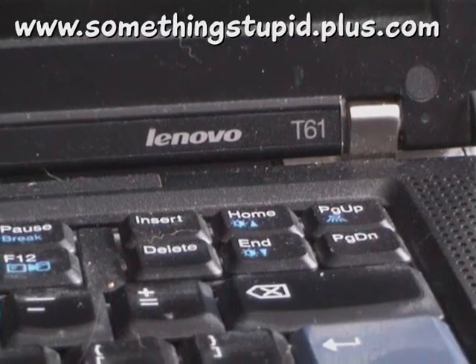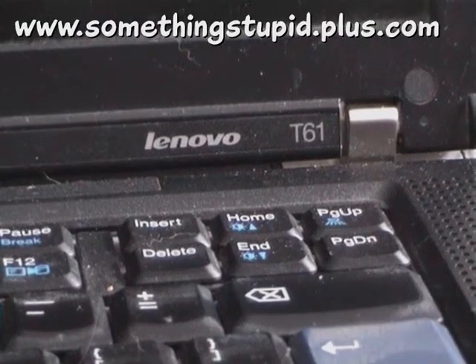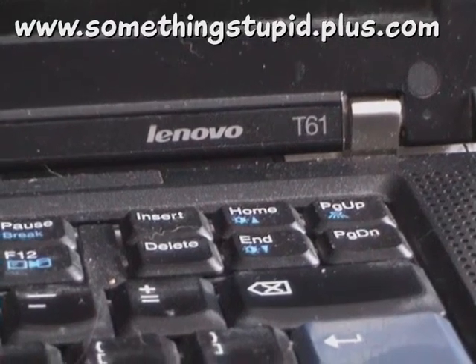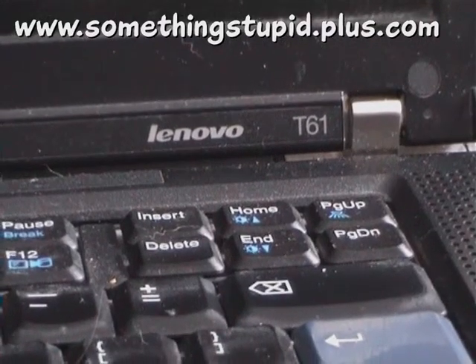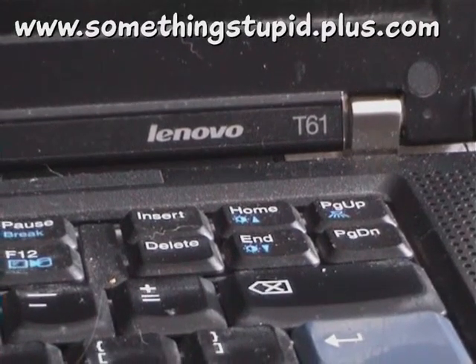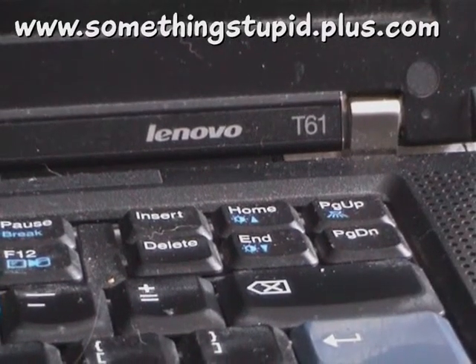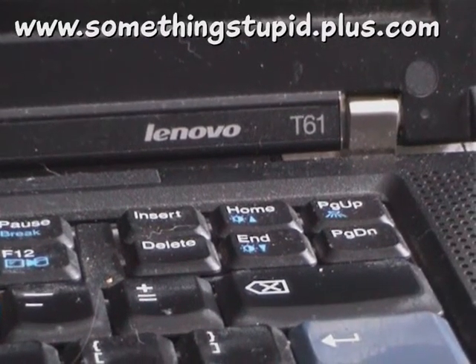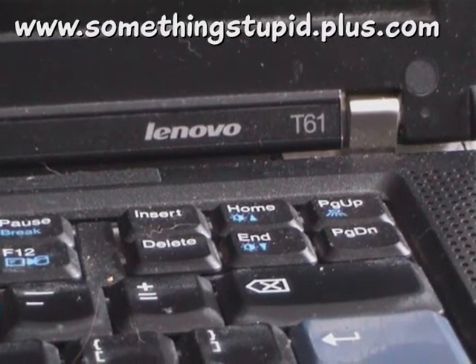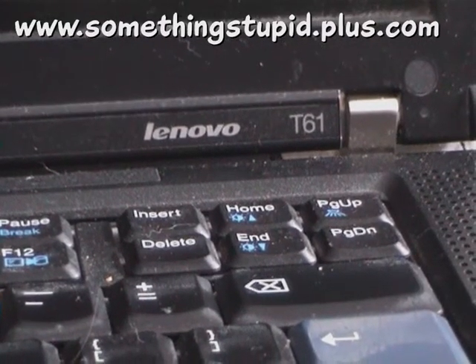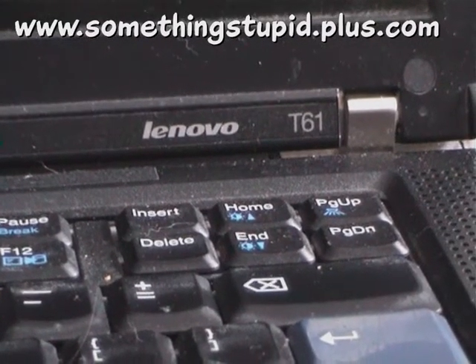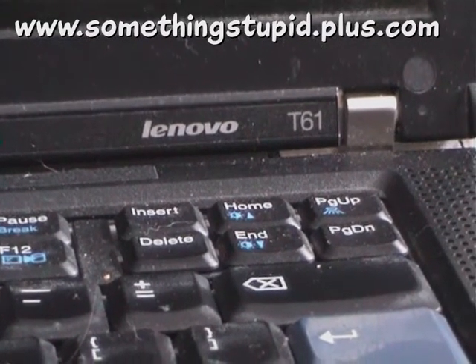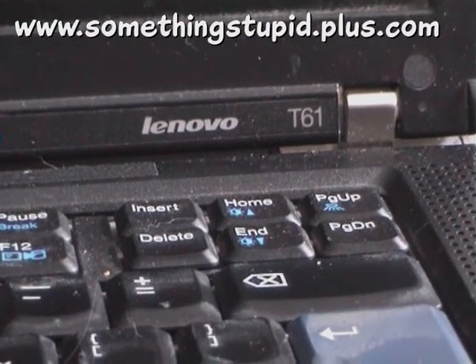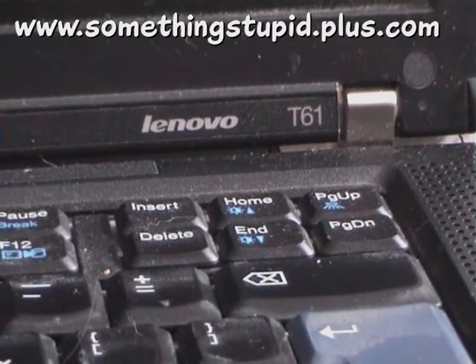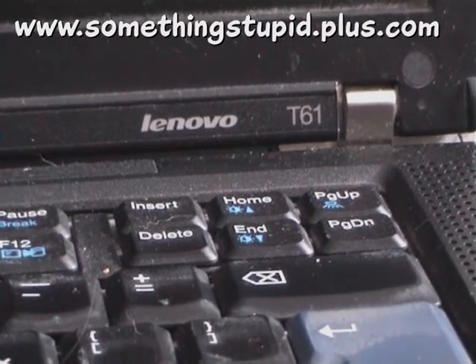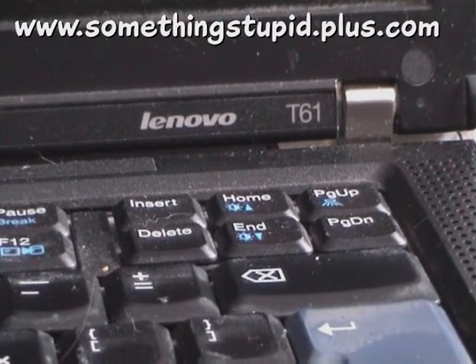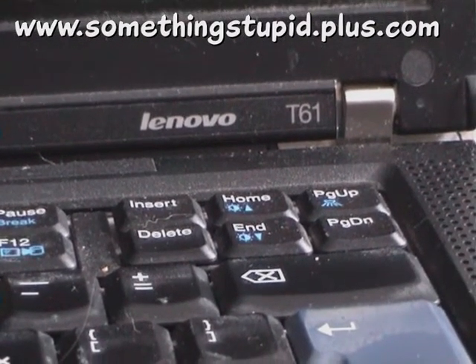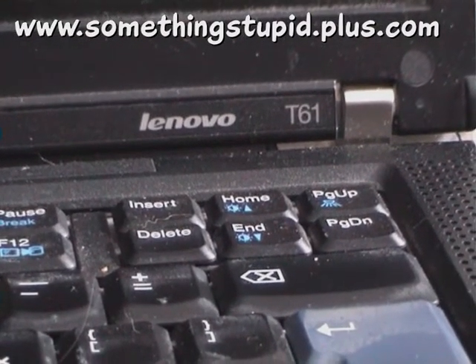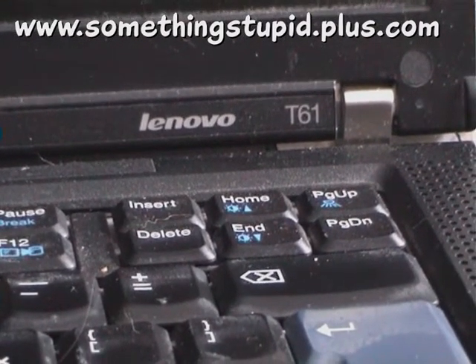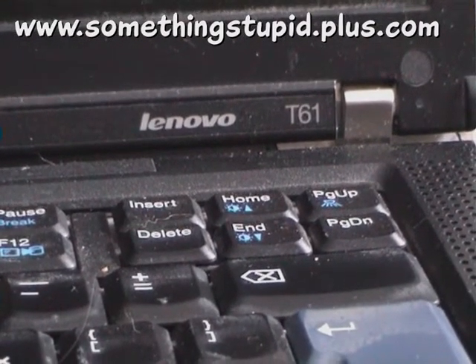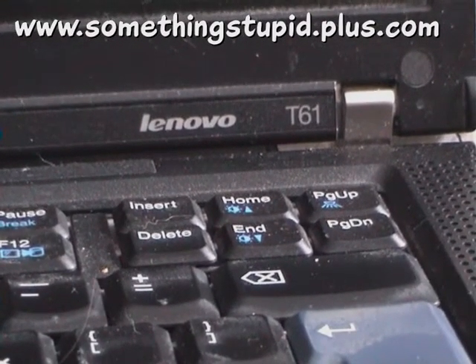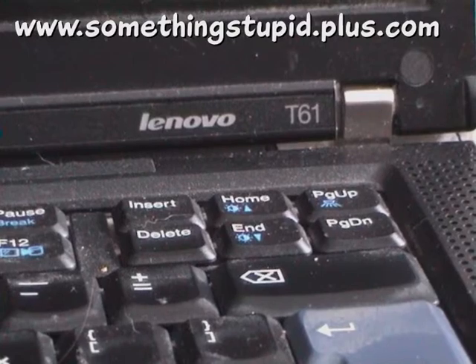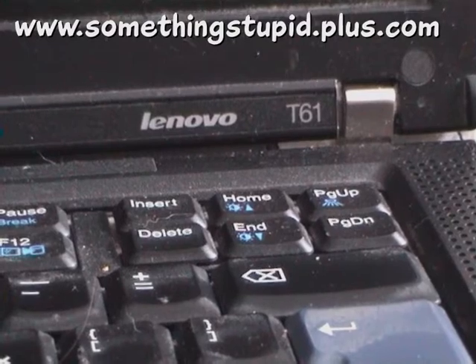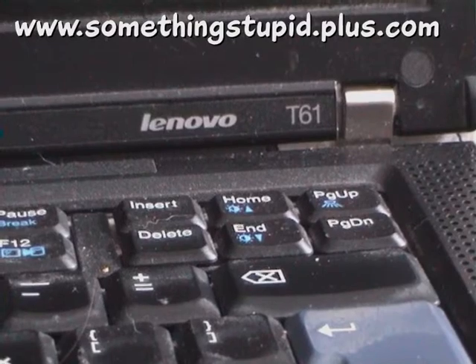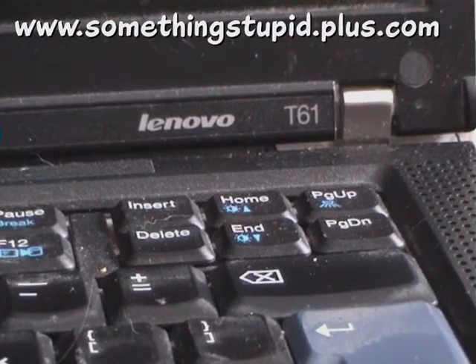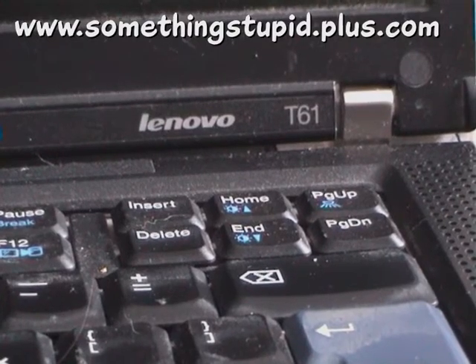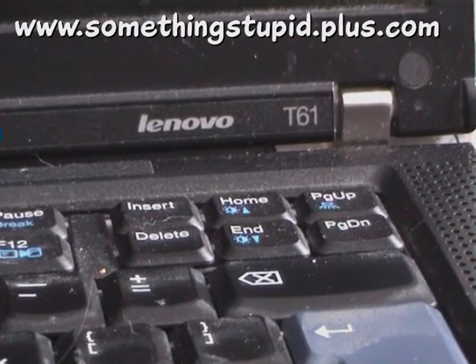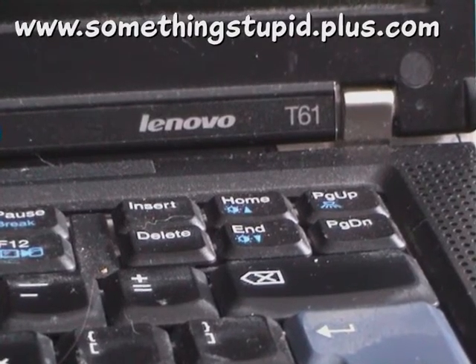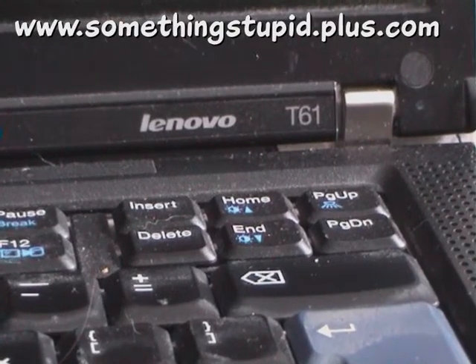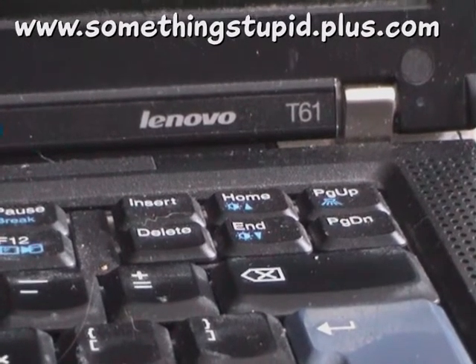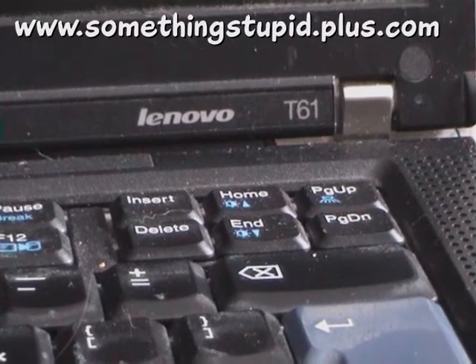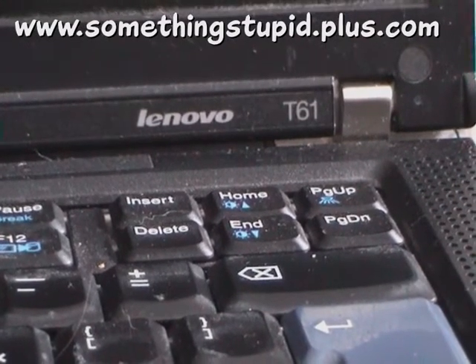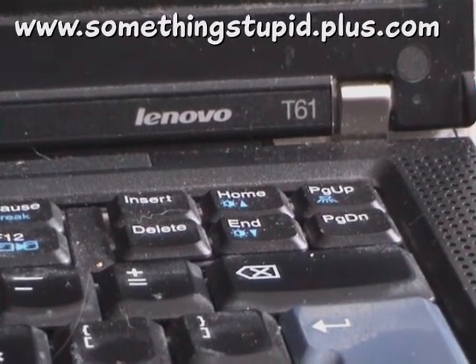This is my filthy, filthy laptop computer. It's a Lenovo ThinkPad T61.